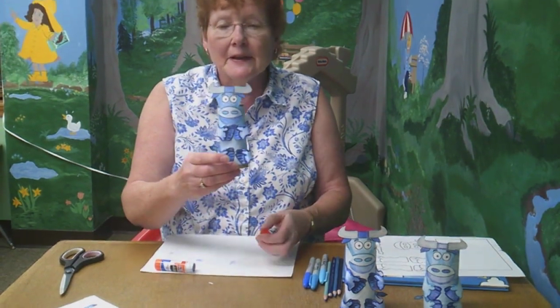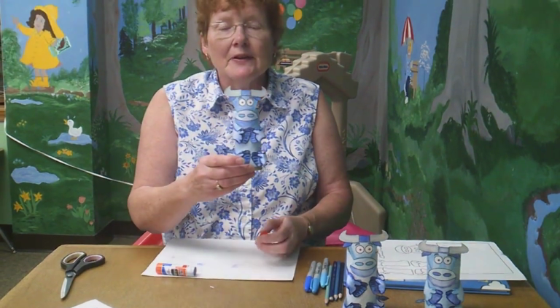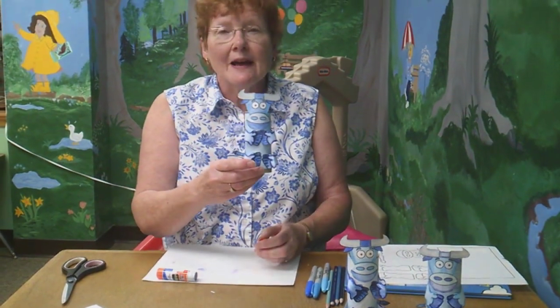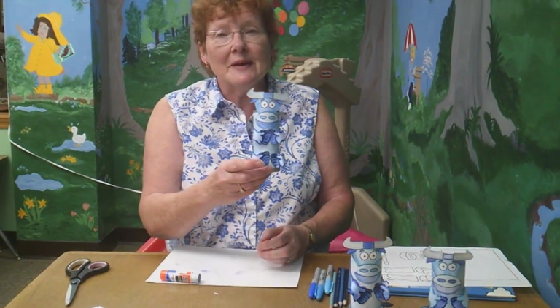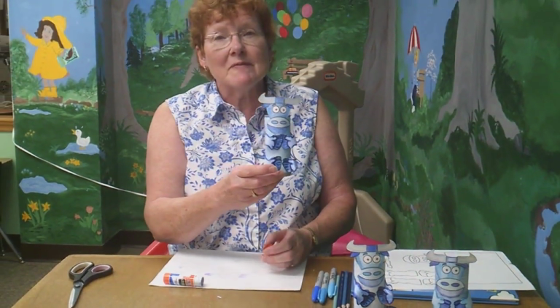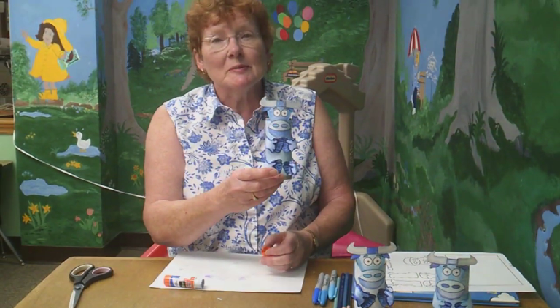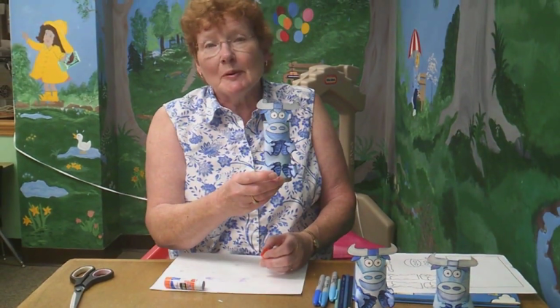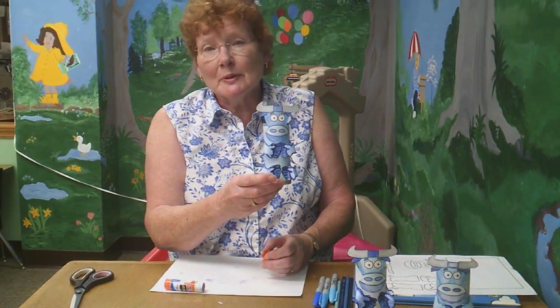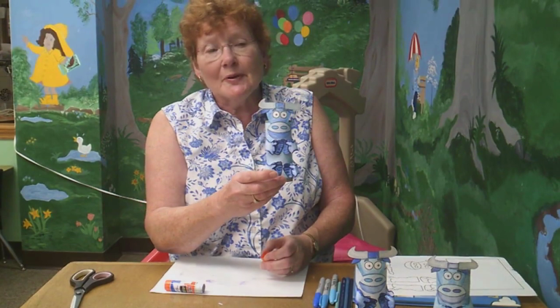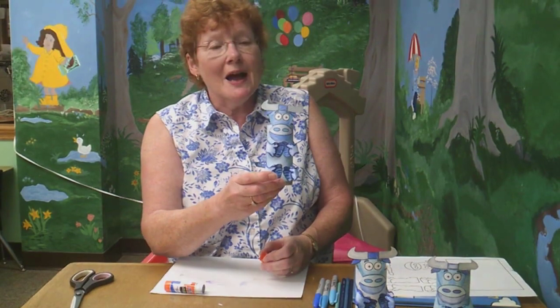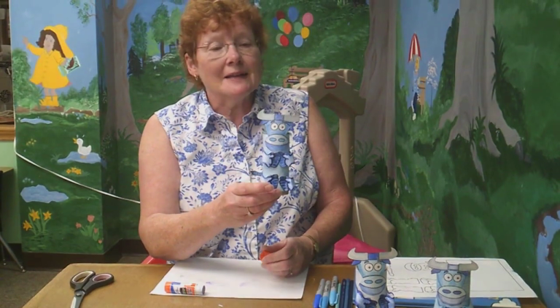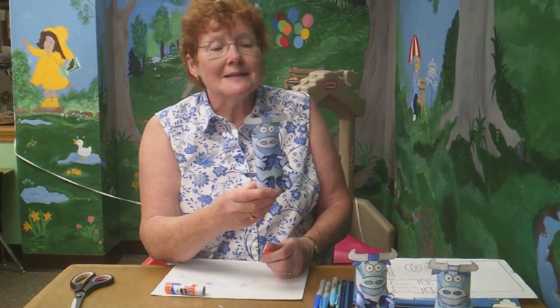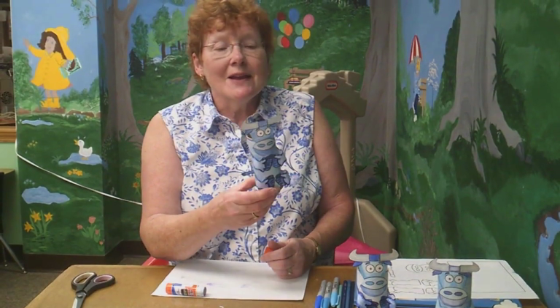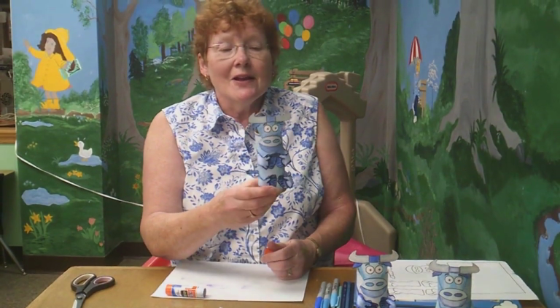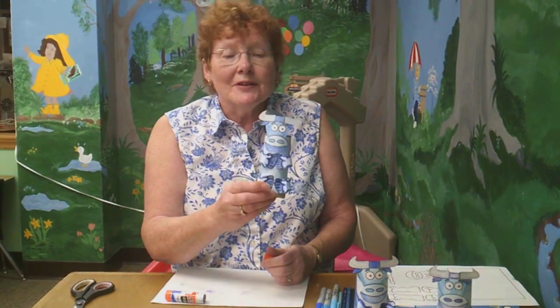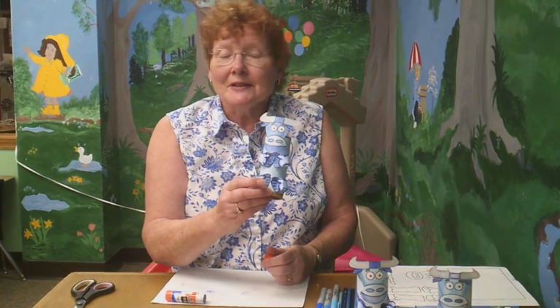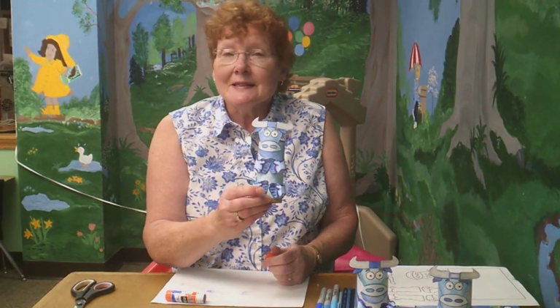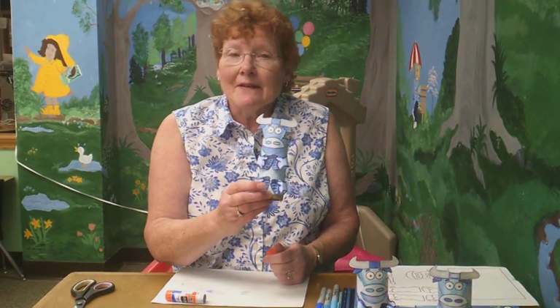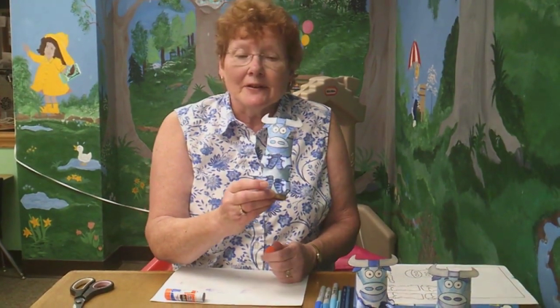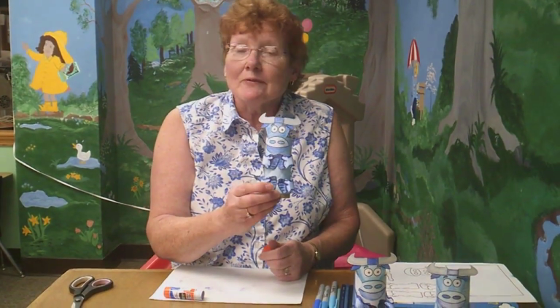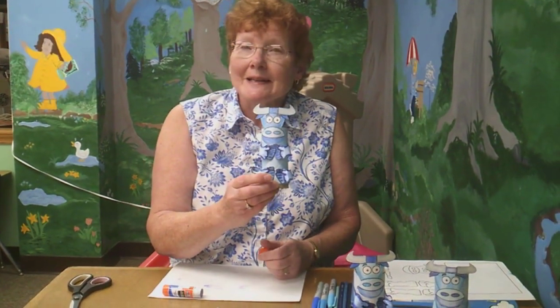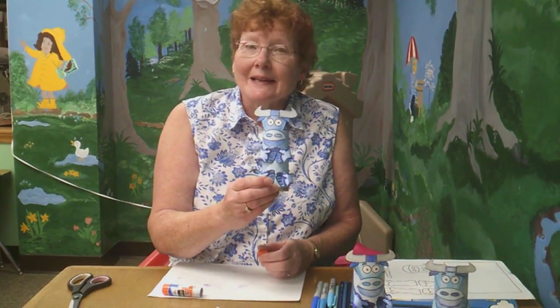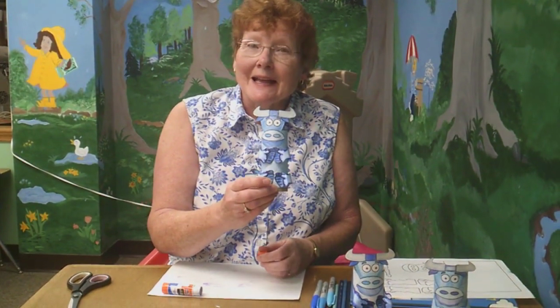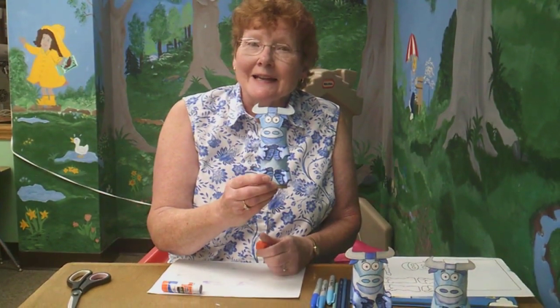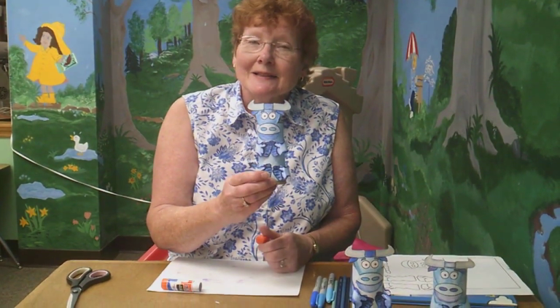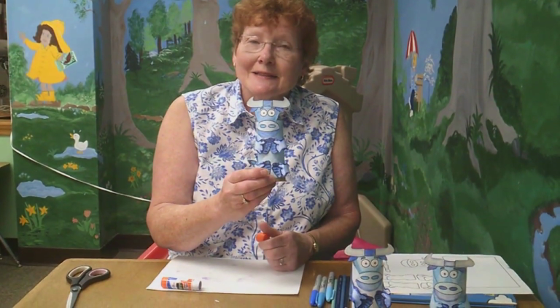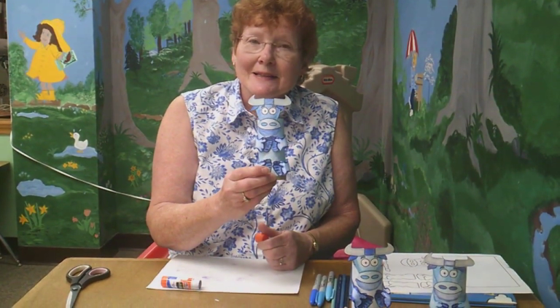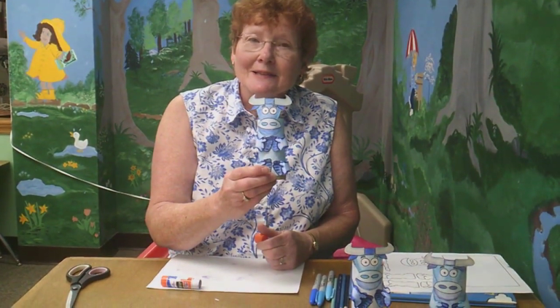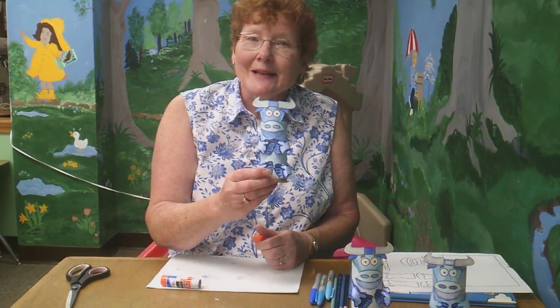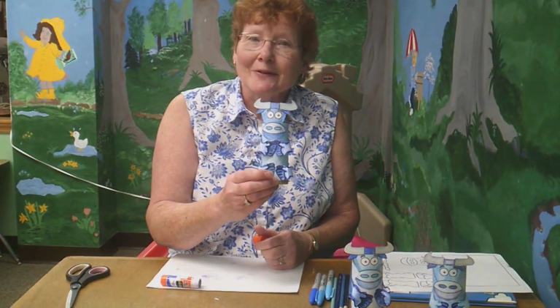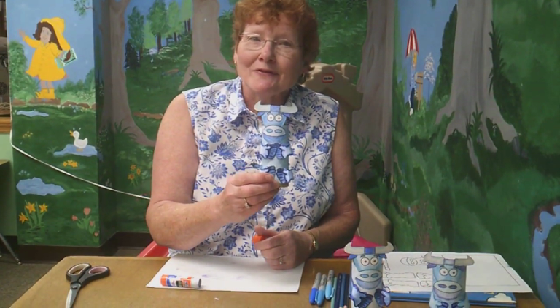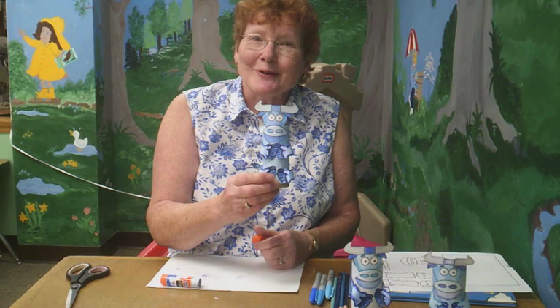And there you have made the Blue Ox! You guys have a great week and see you next week at Craft Corner.